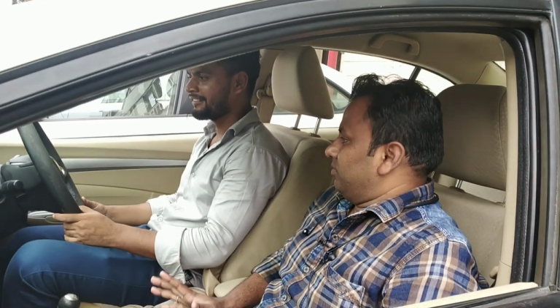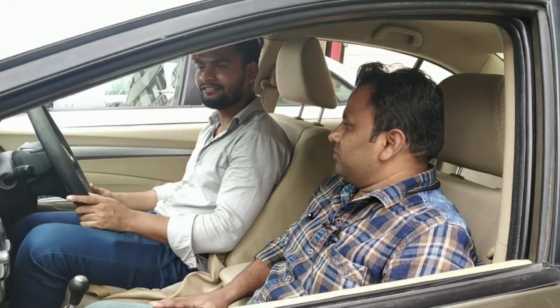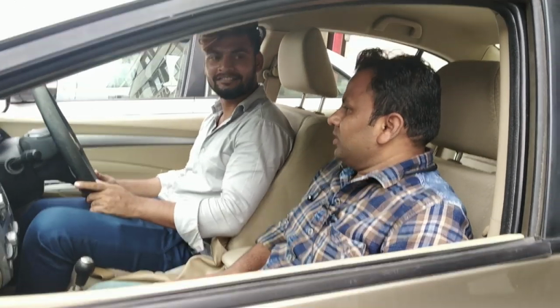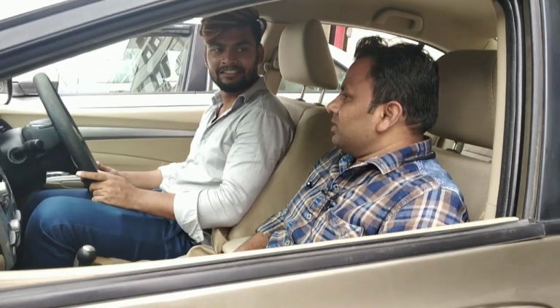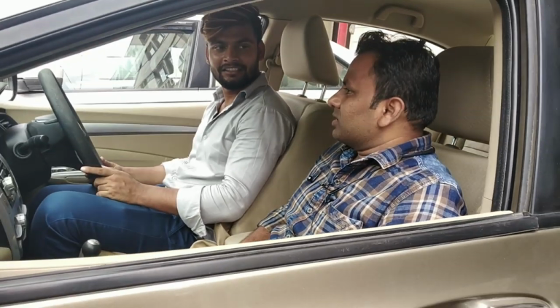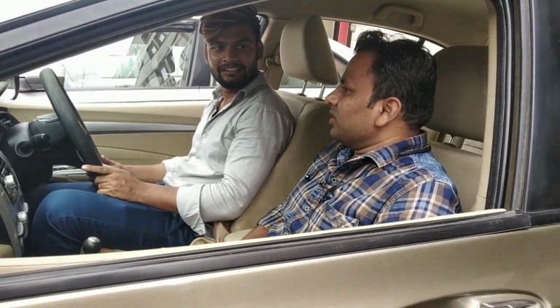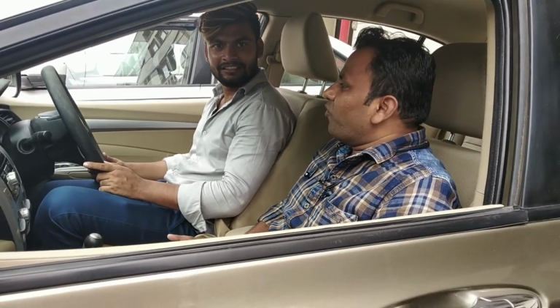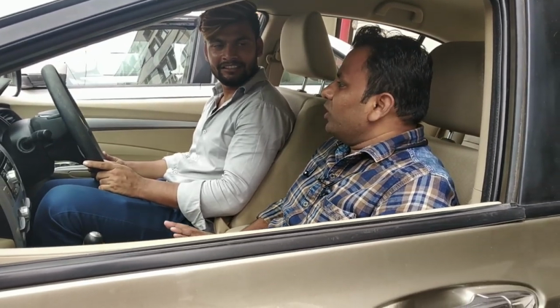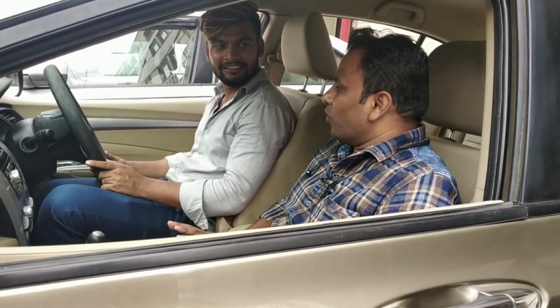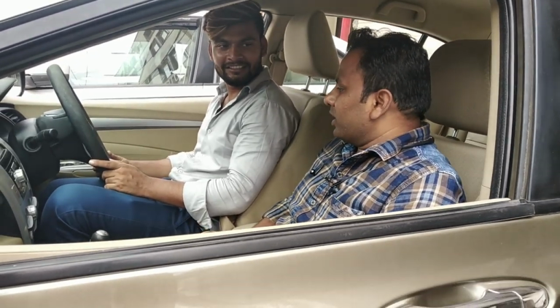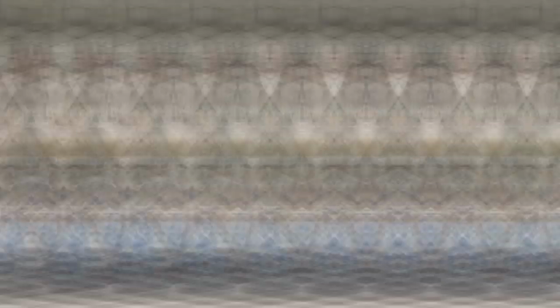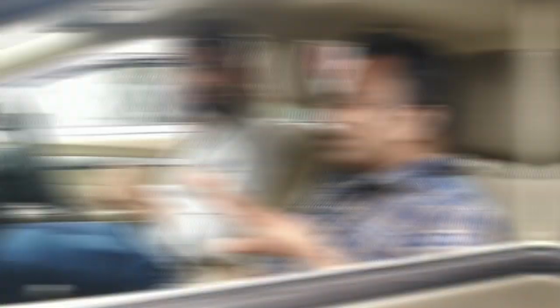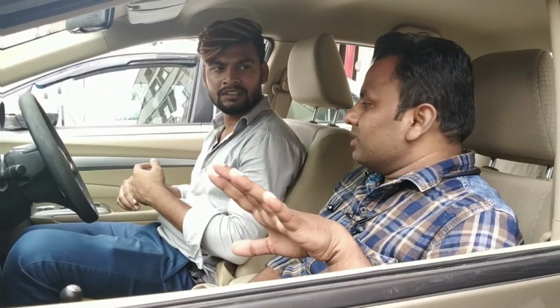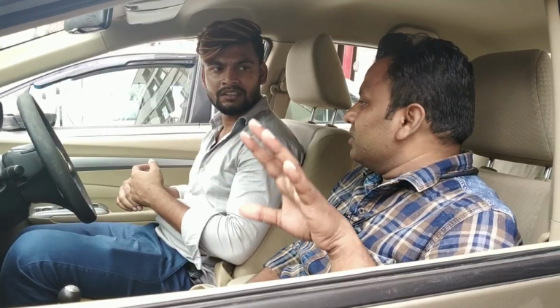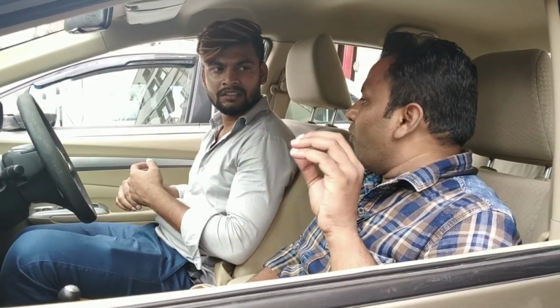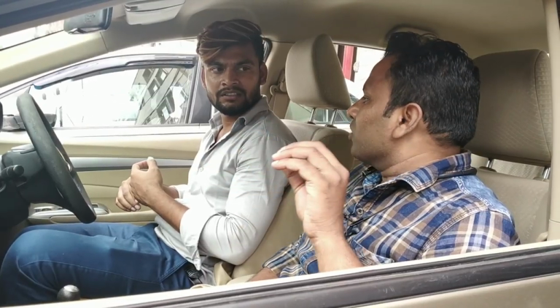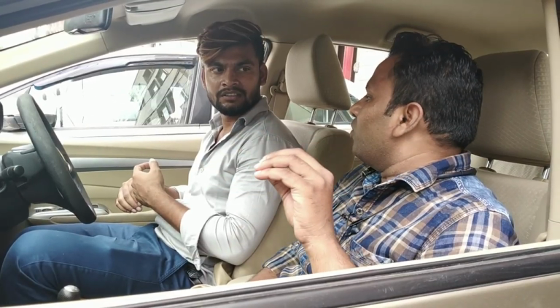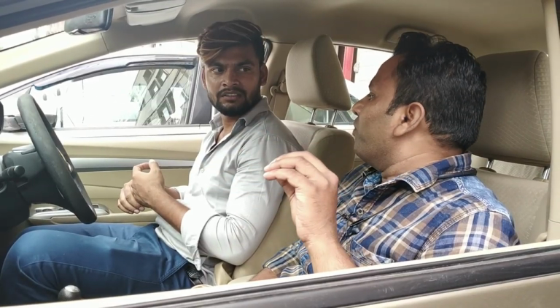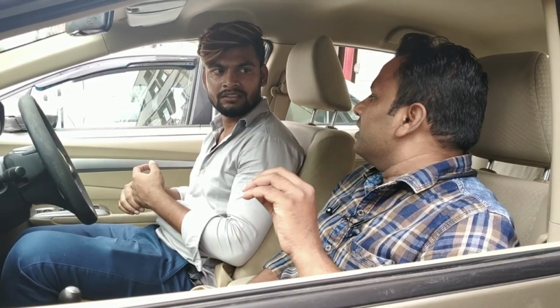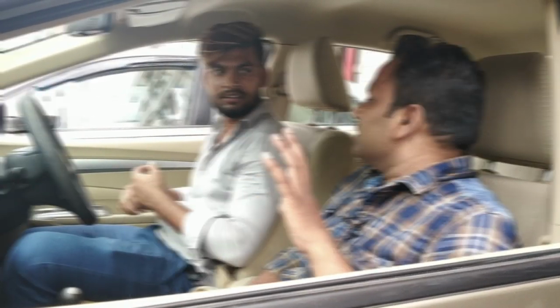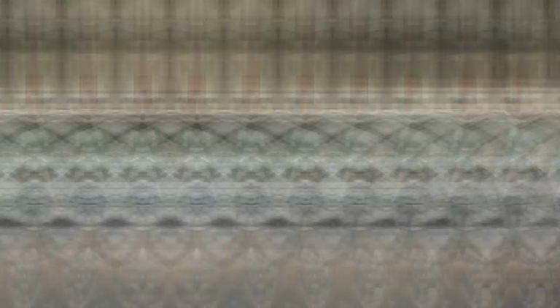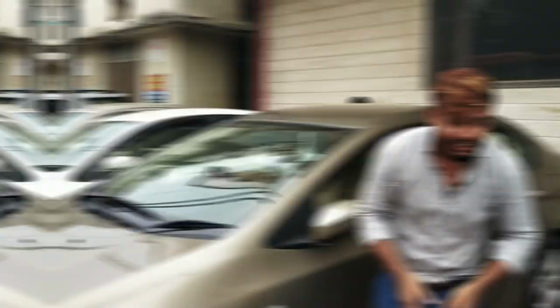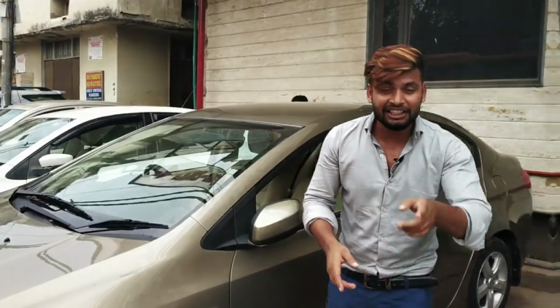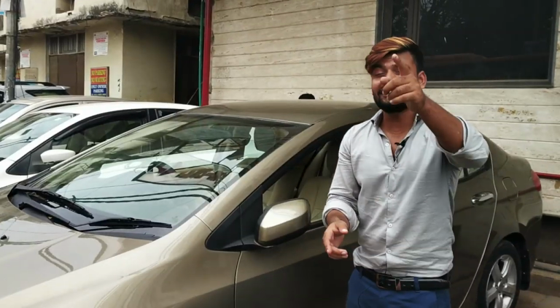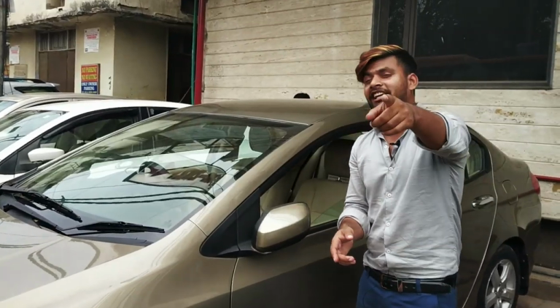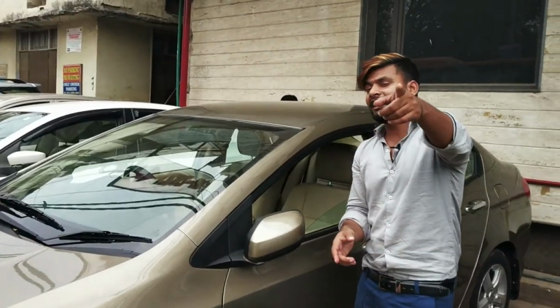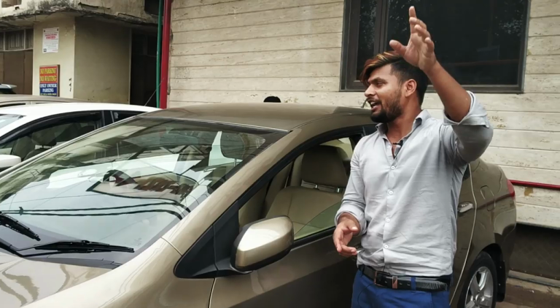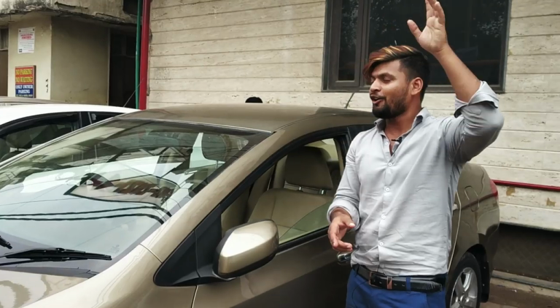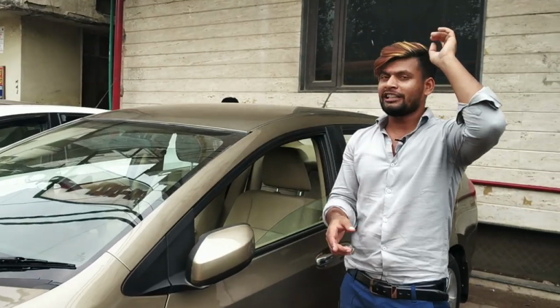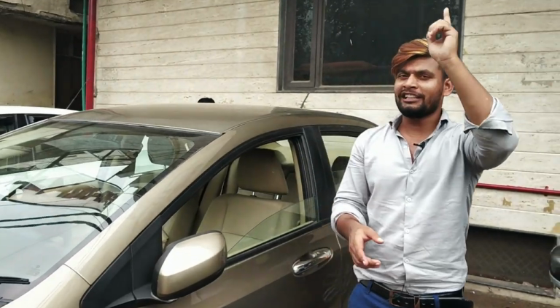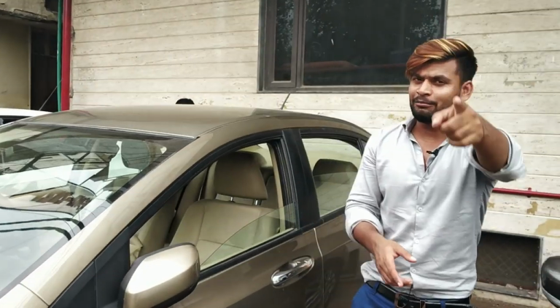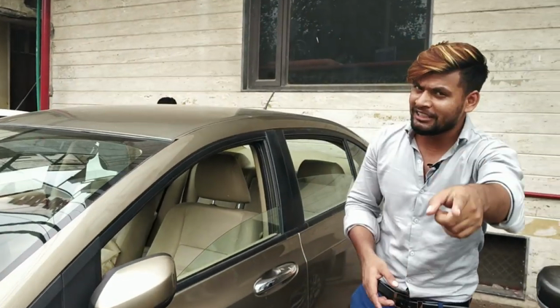This is a fully loaded car and also a very low maintenance car. How much is it and how much will it get?